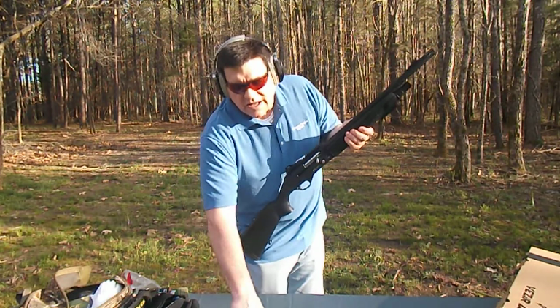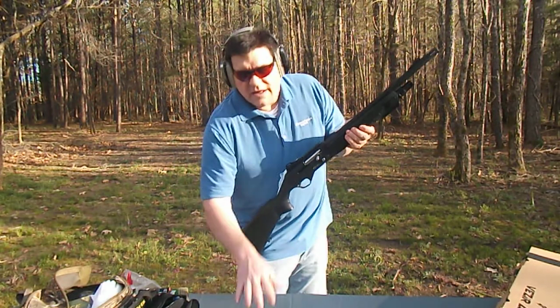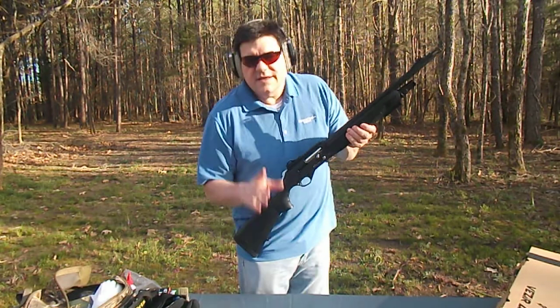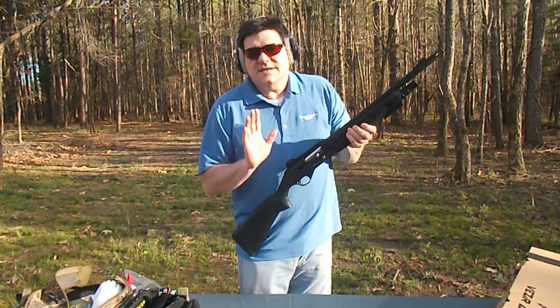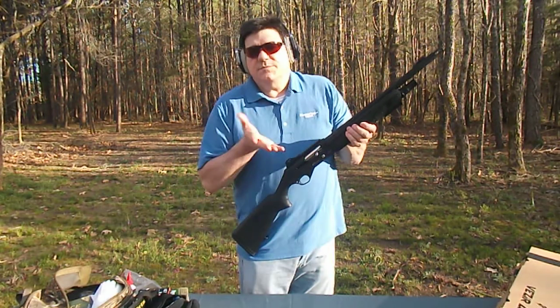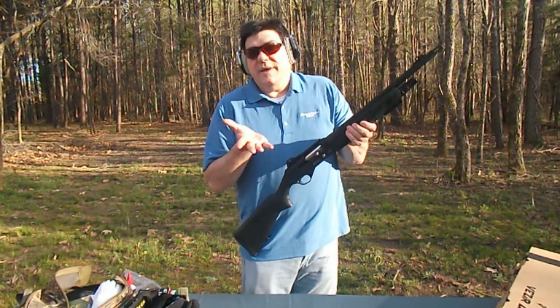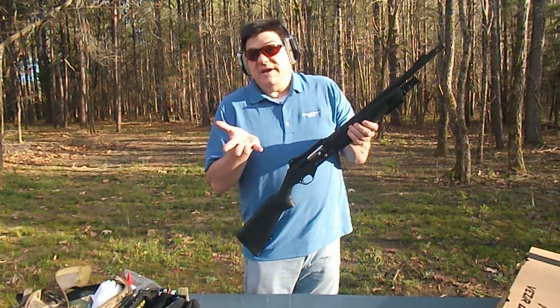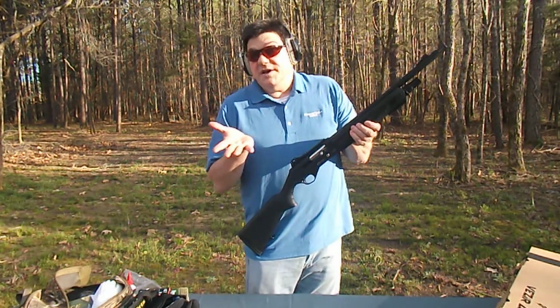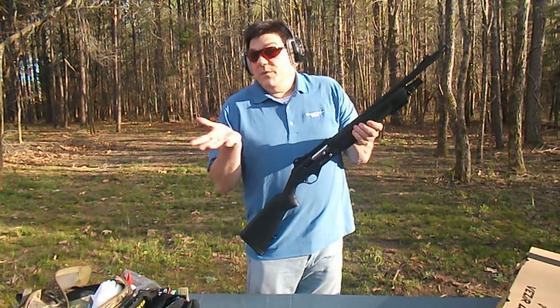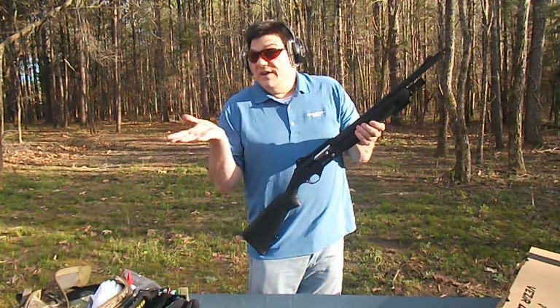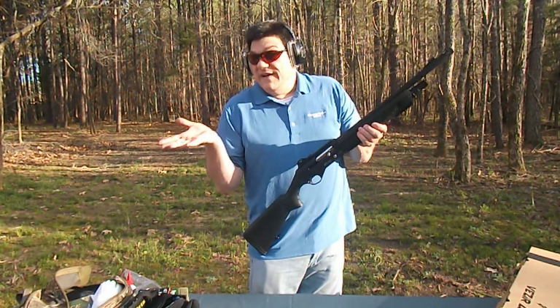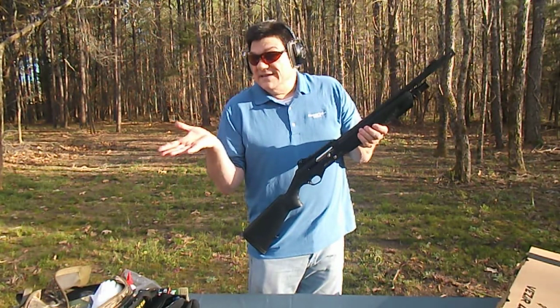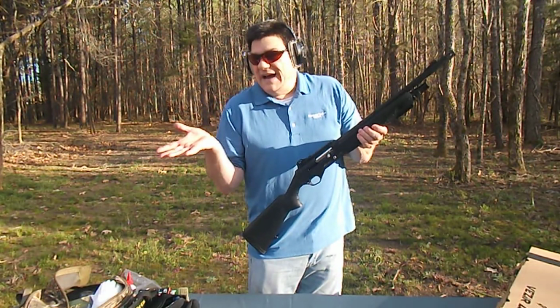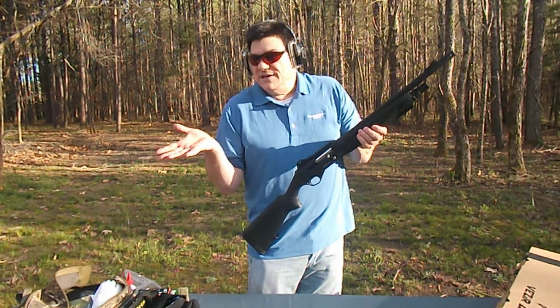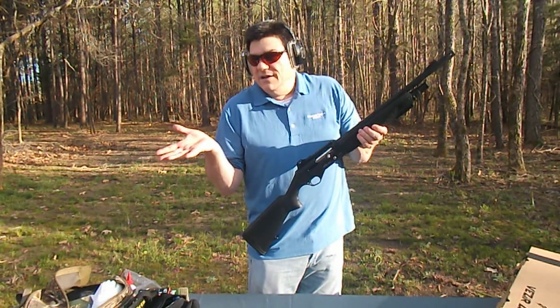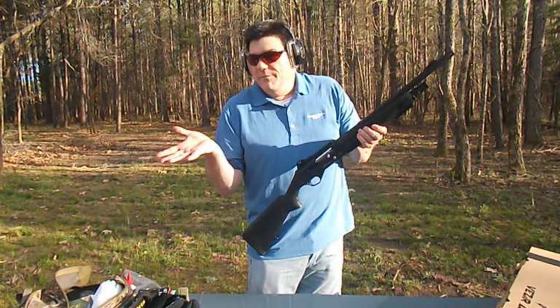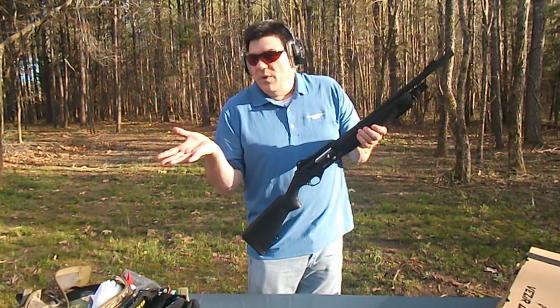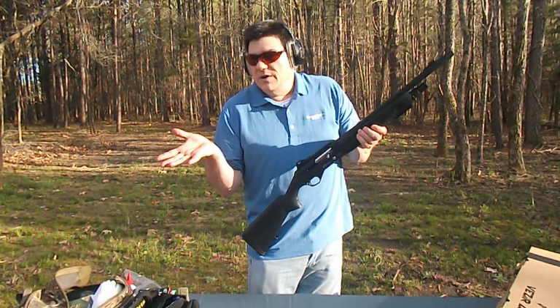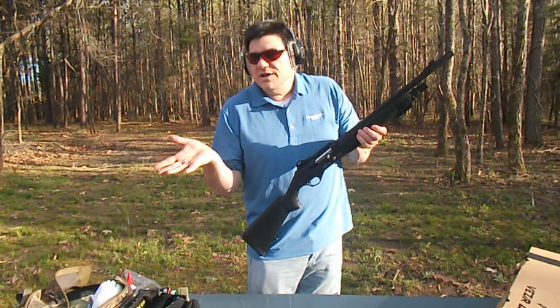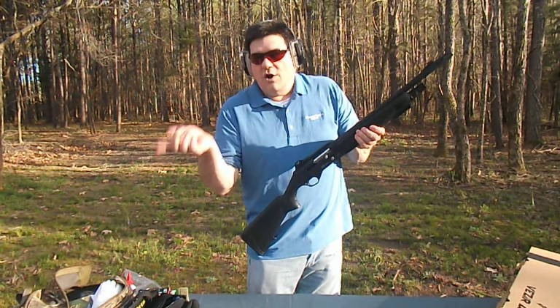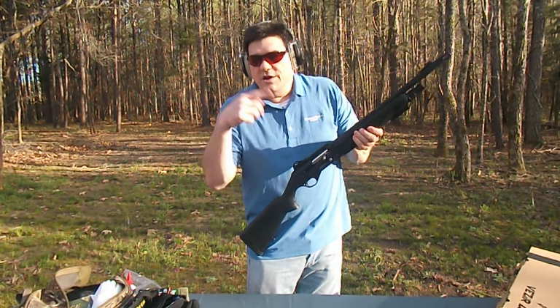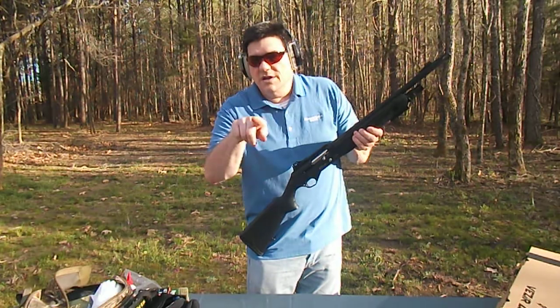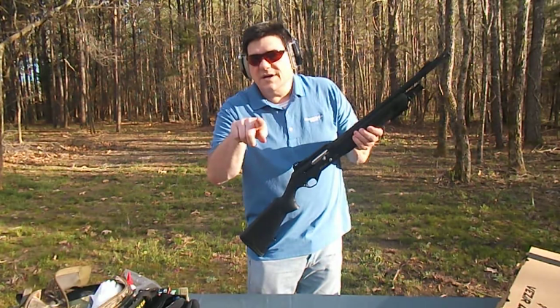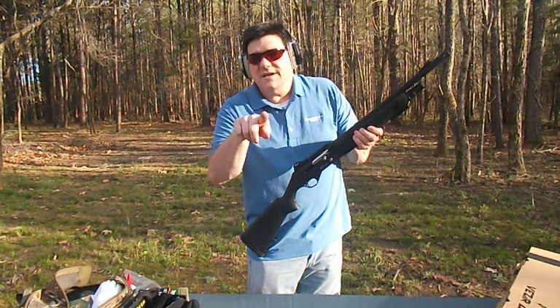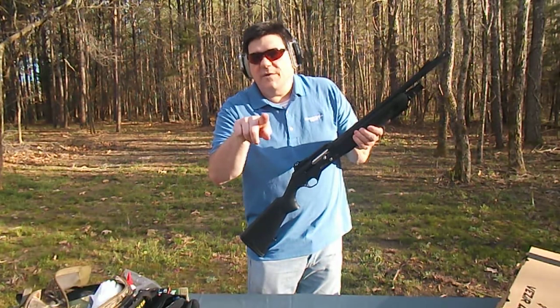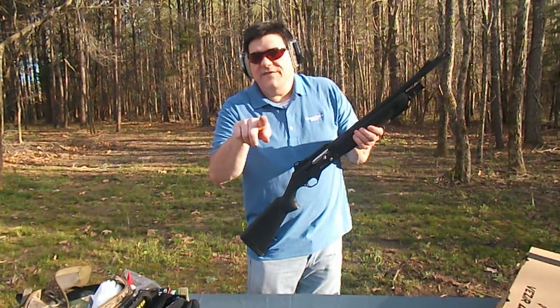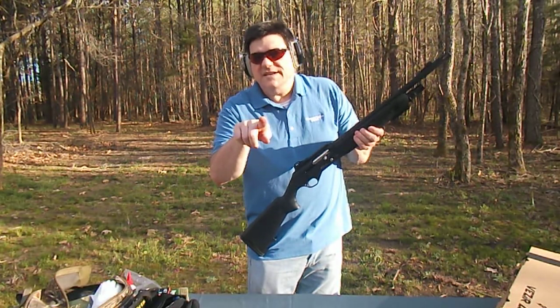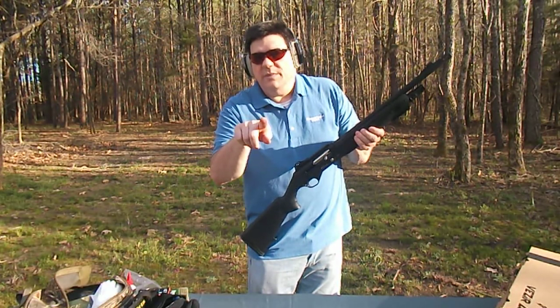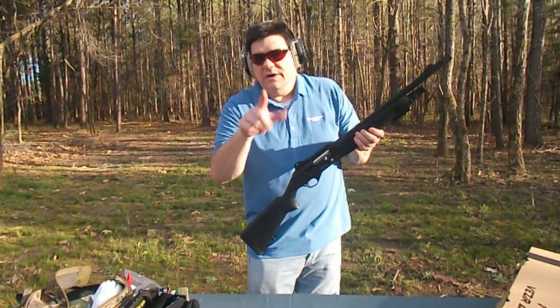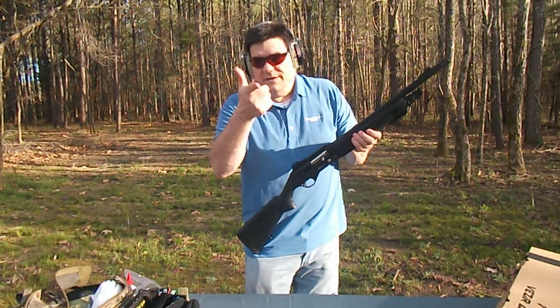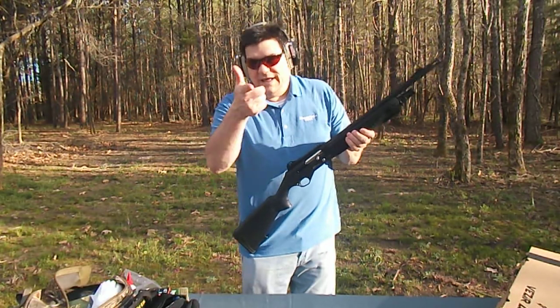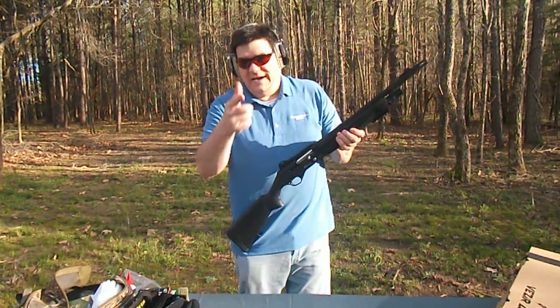This is Ben Bishop with Advanced Tactical Imports, or you can look us up on Facebook. Thanks.